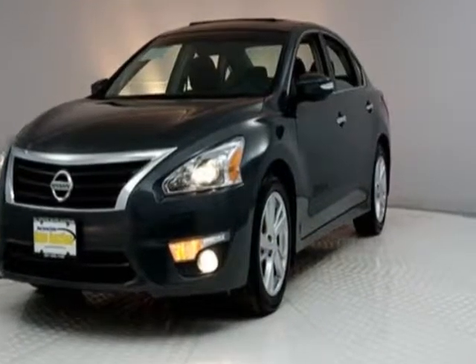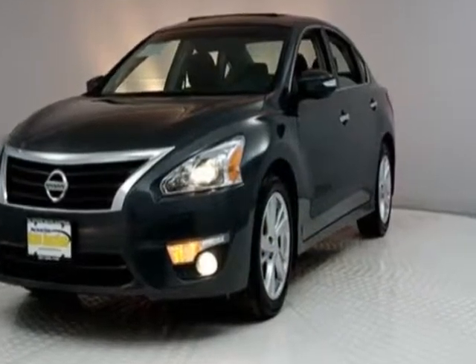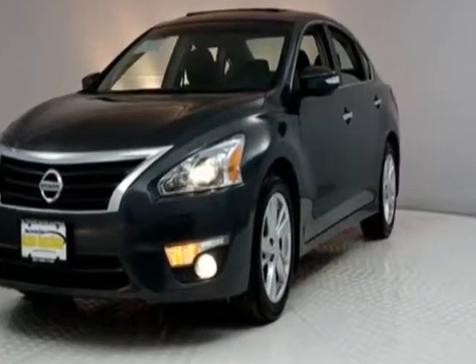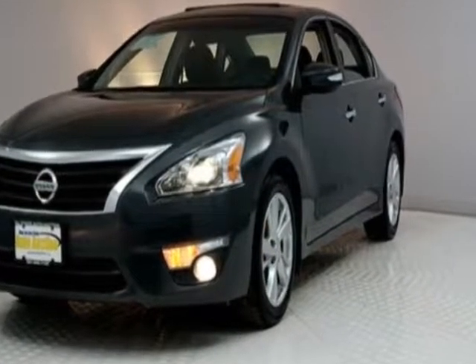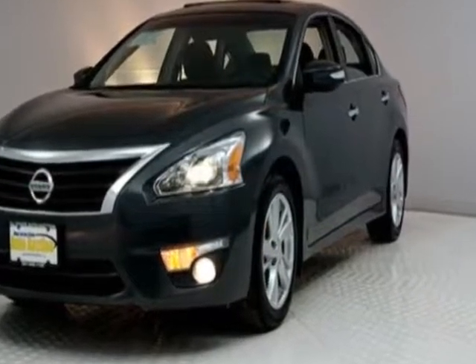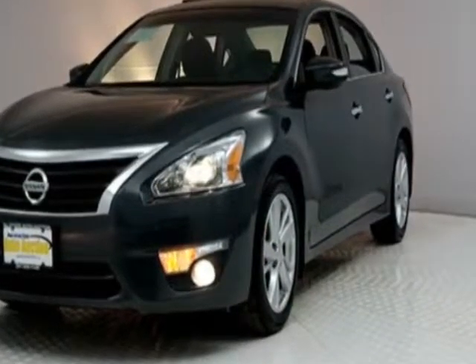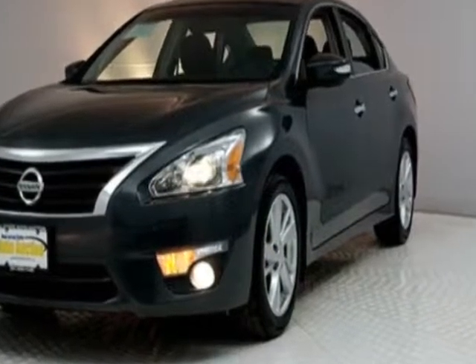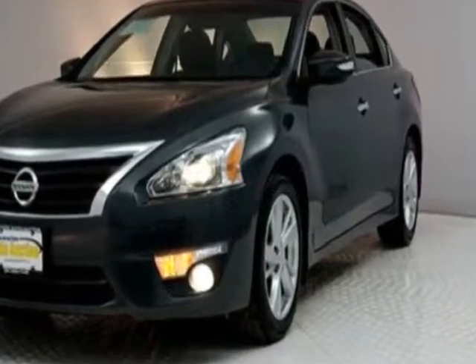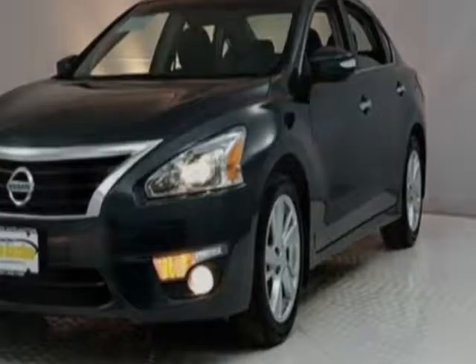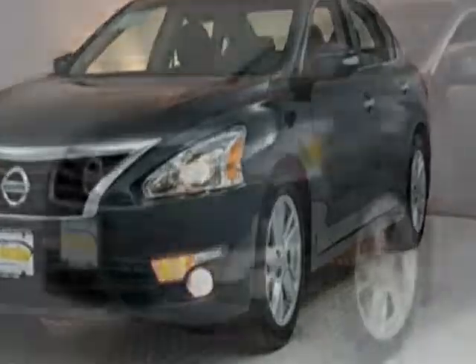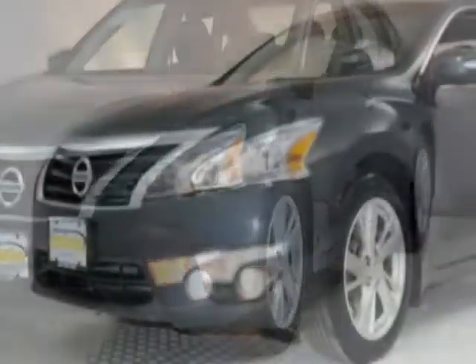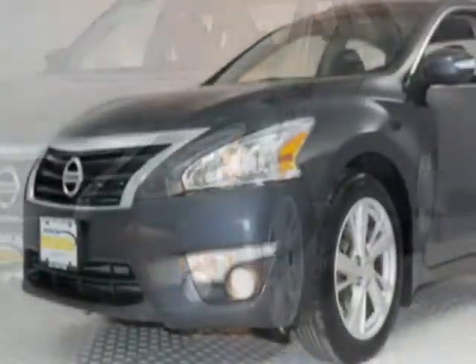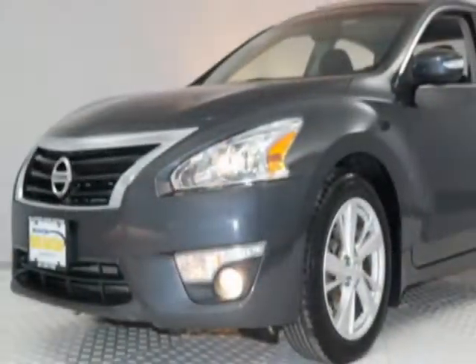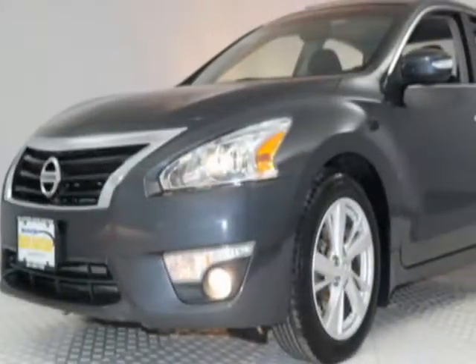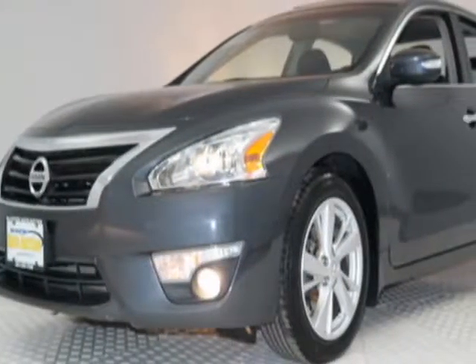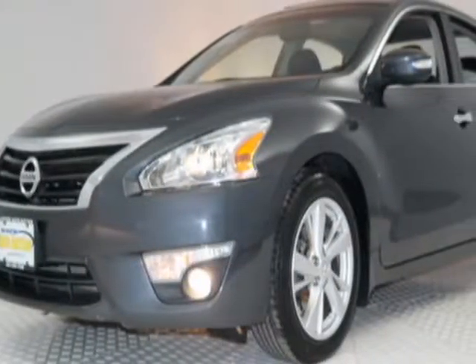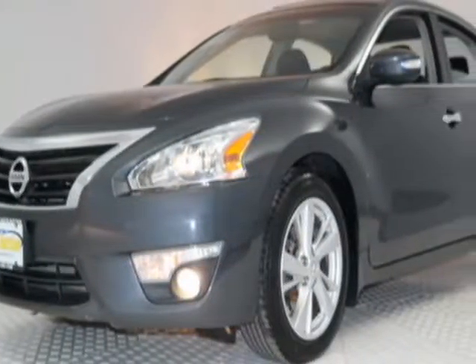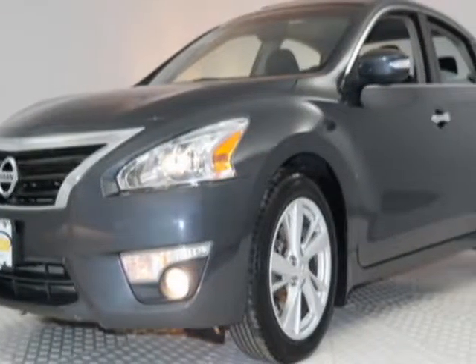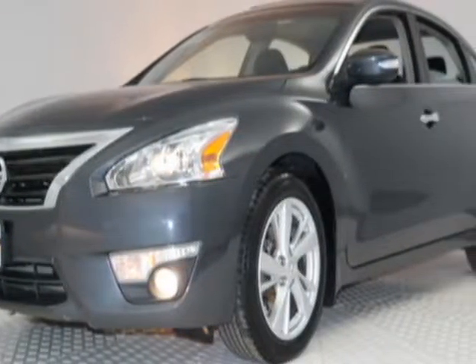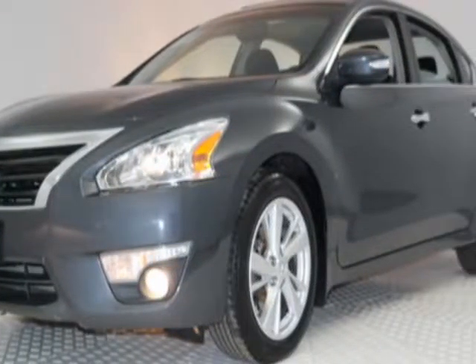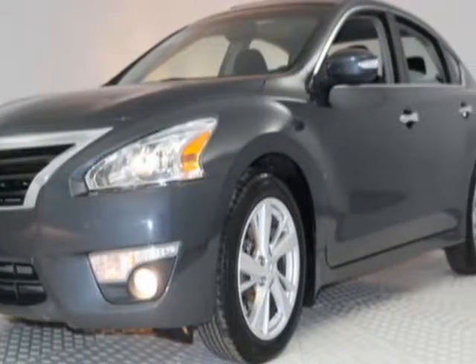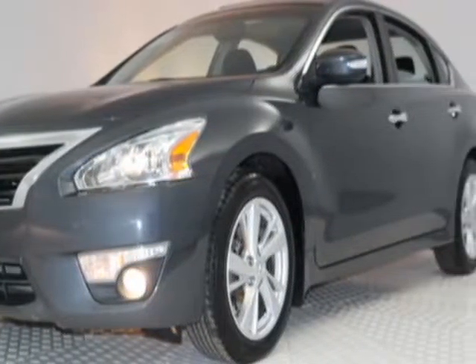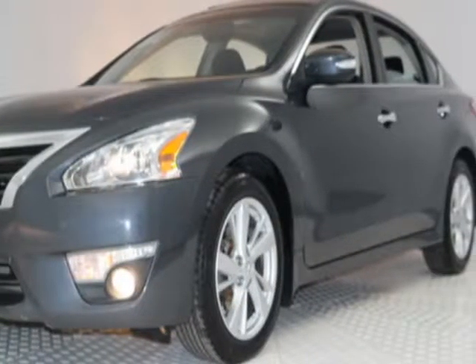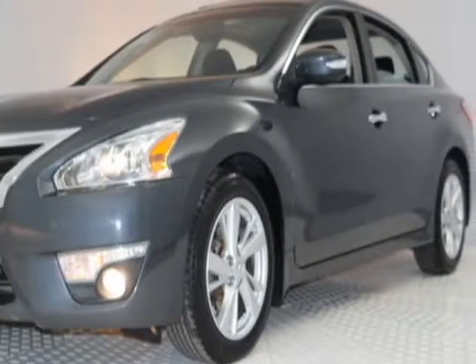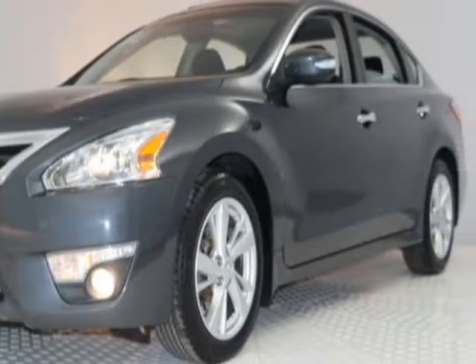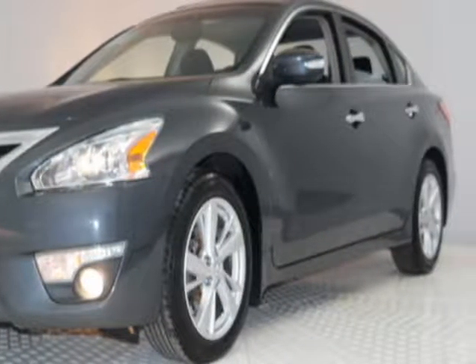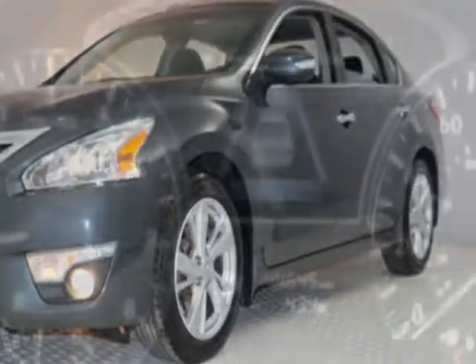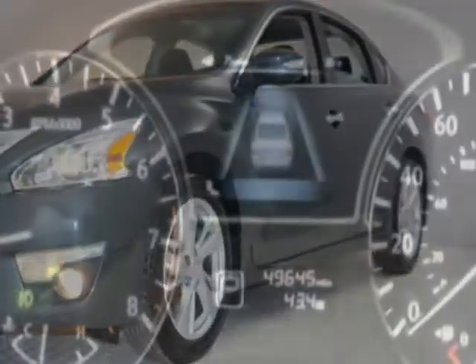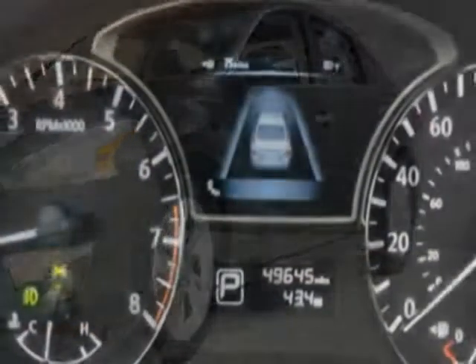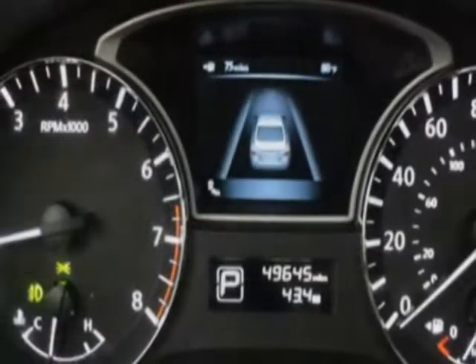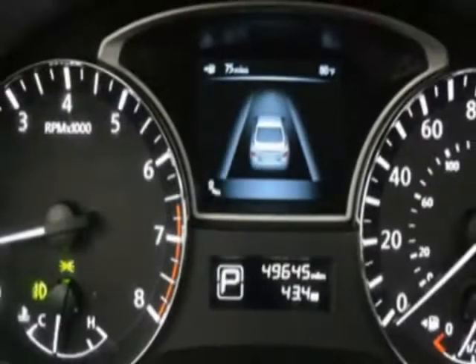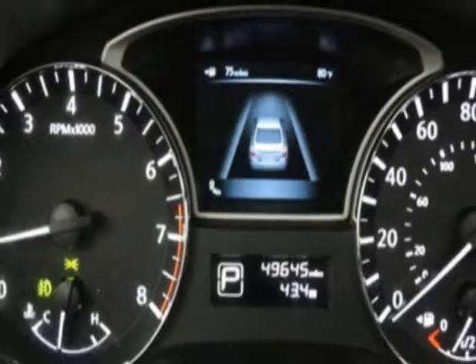Call 201-200-1100 or email our friendly sales staff today to schedule a test drive.